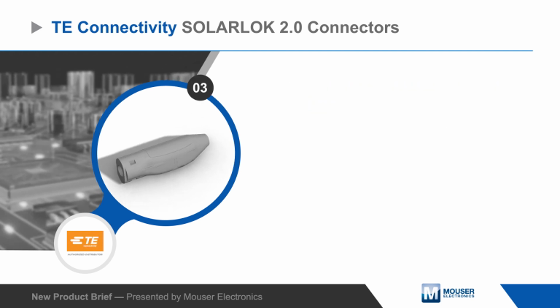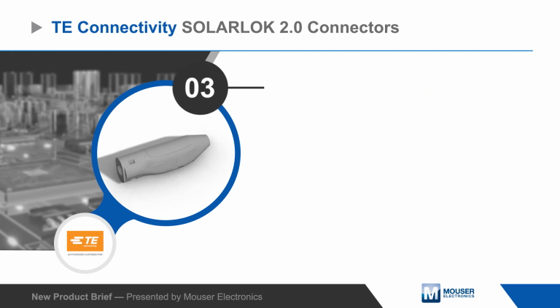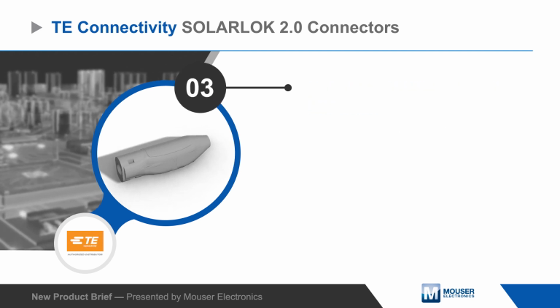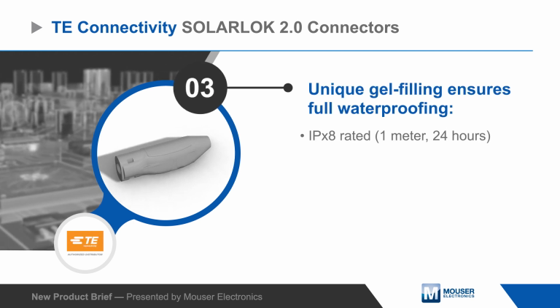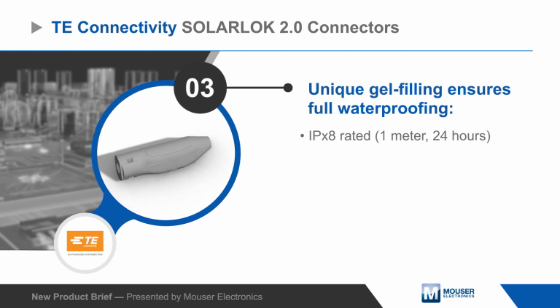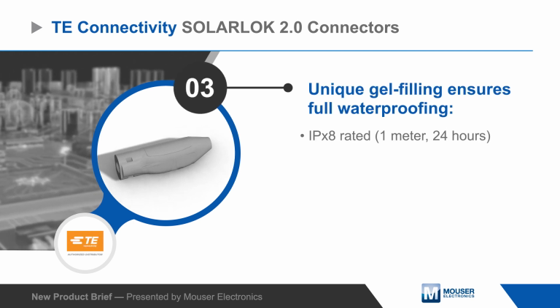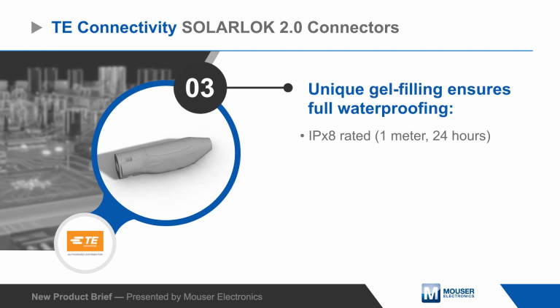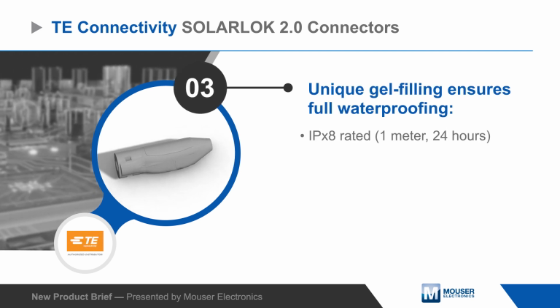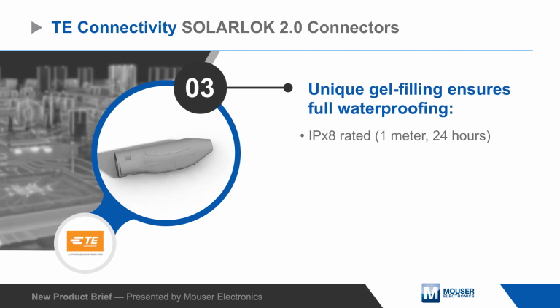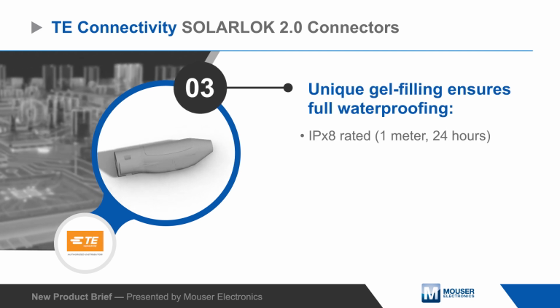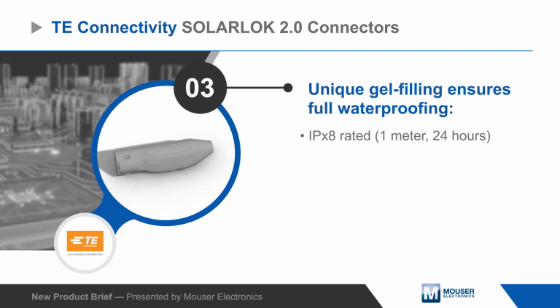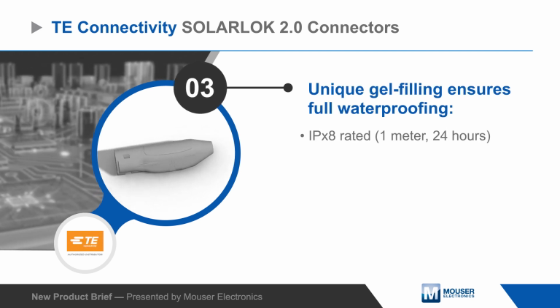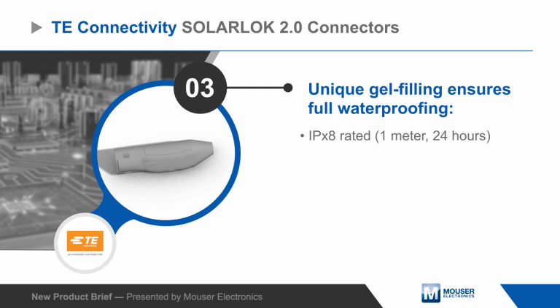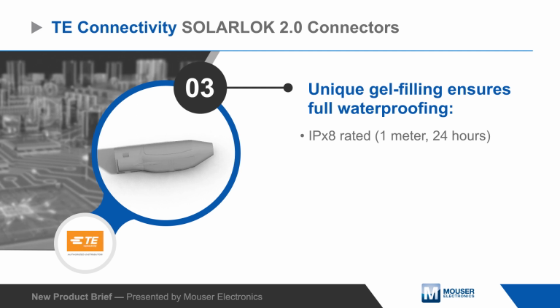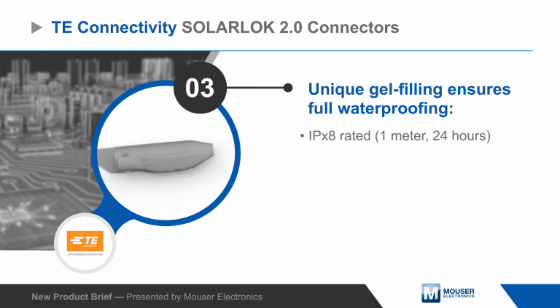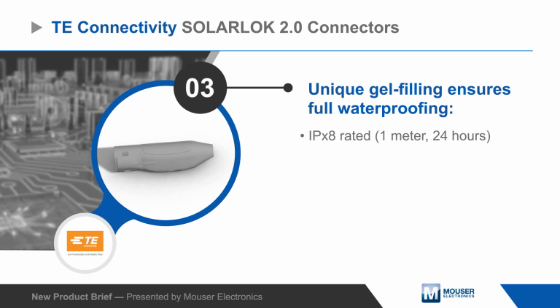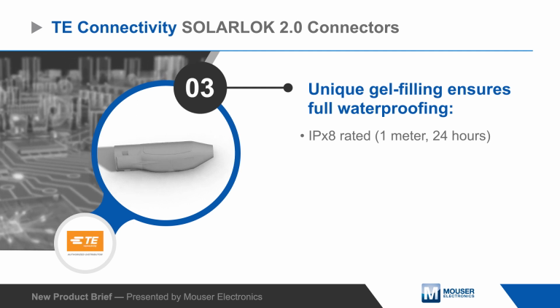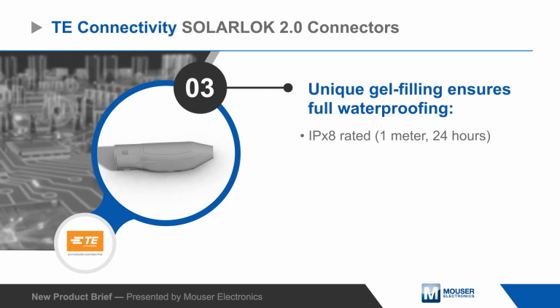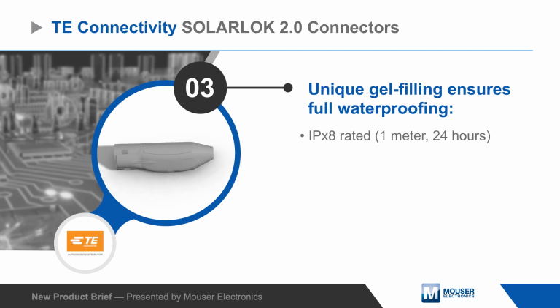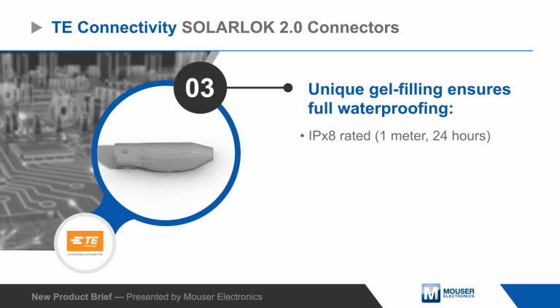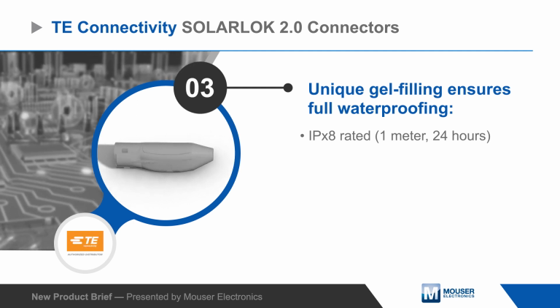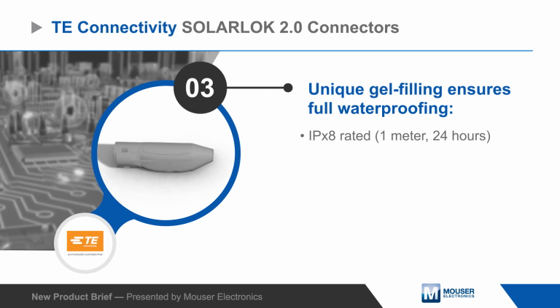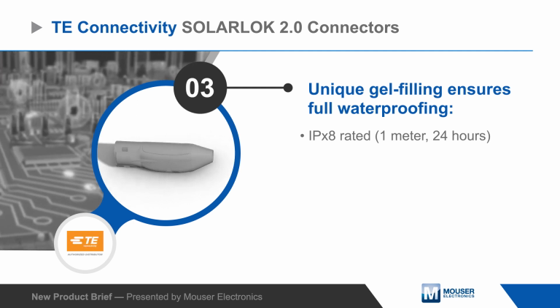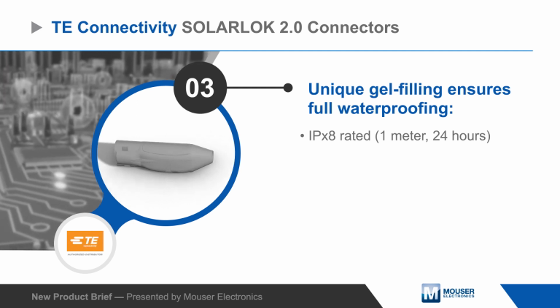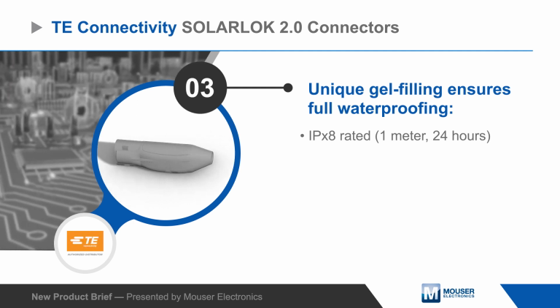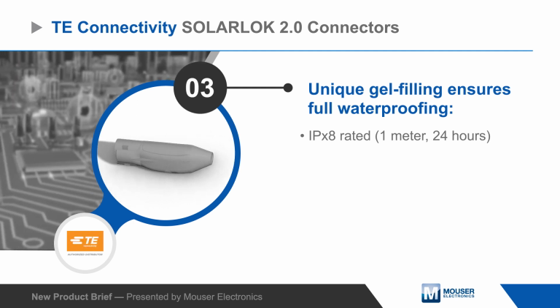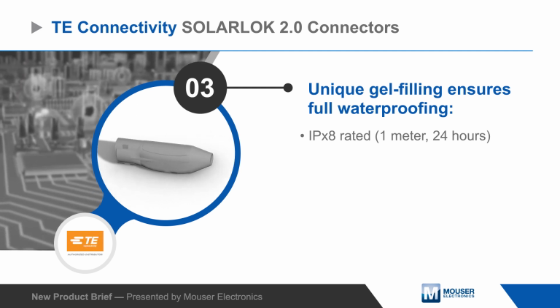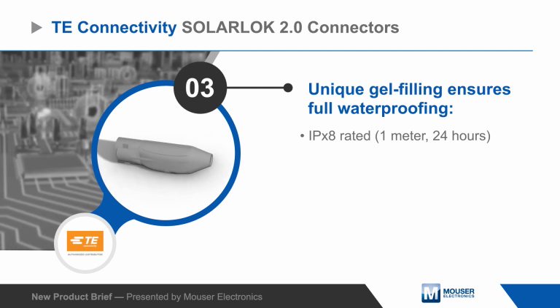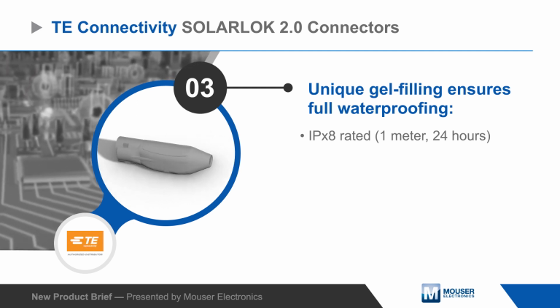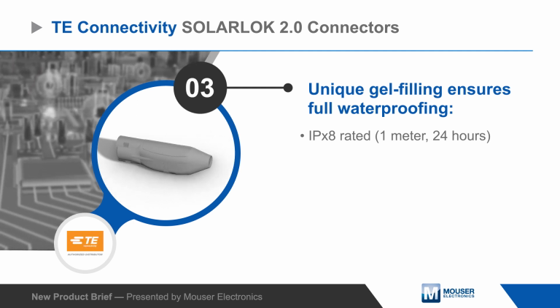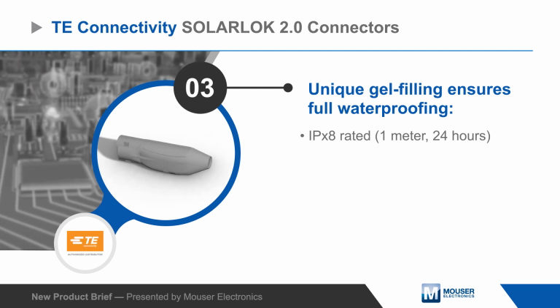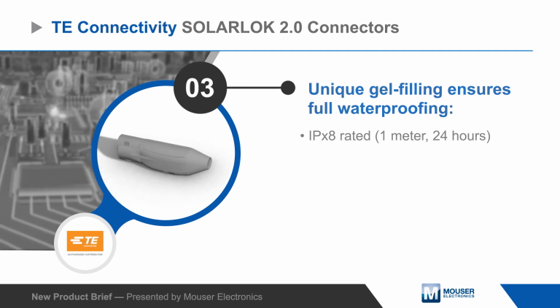The connectors are also gel-filled and fully waterproof, achieving IPX8 protection for submersion at 1 meter for up to 24 hours.